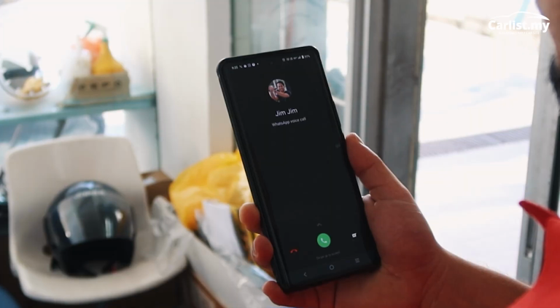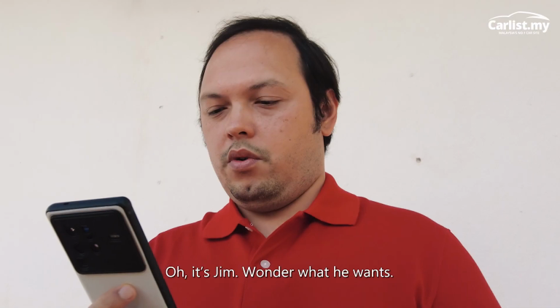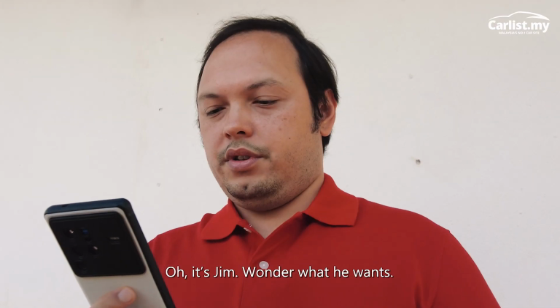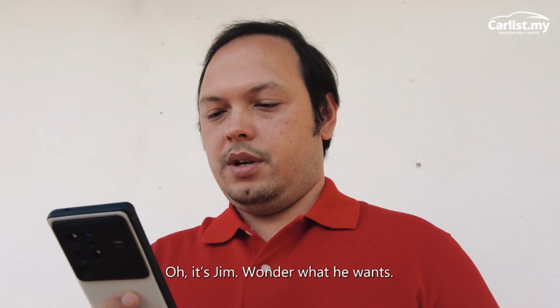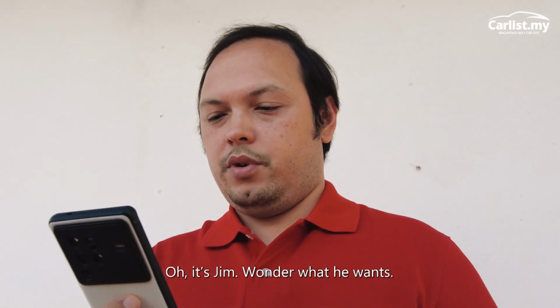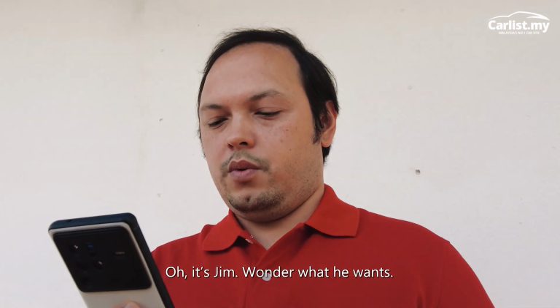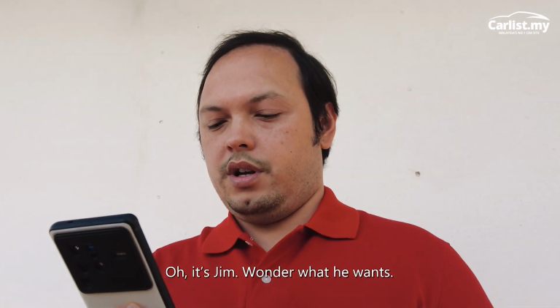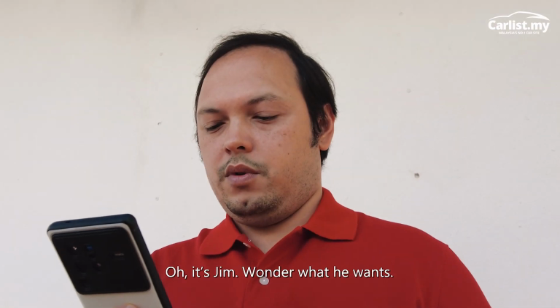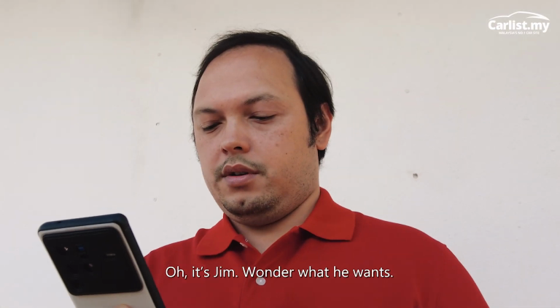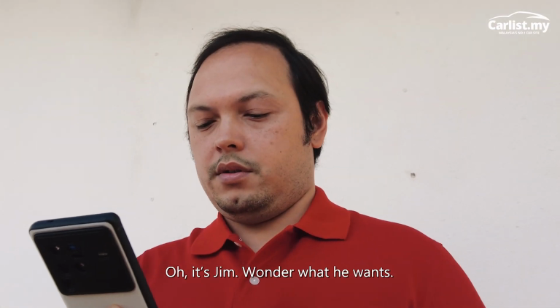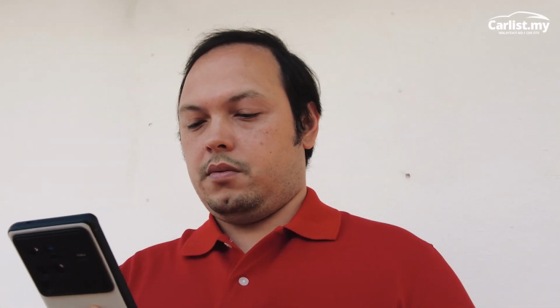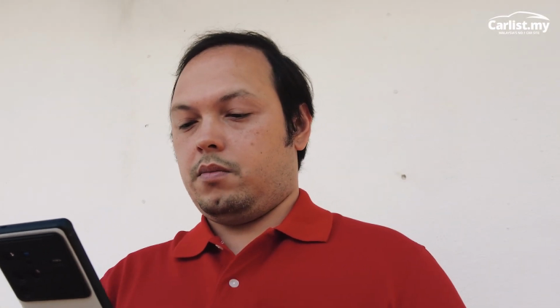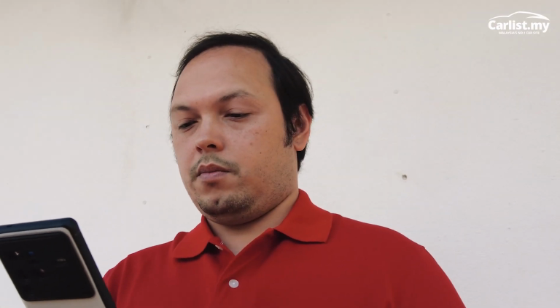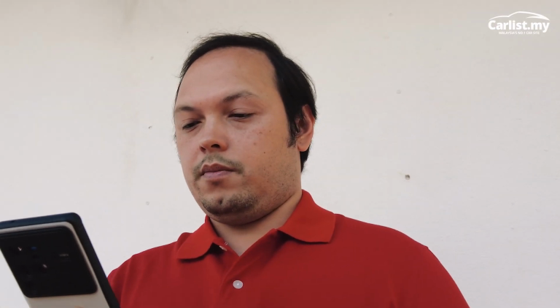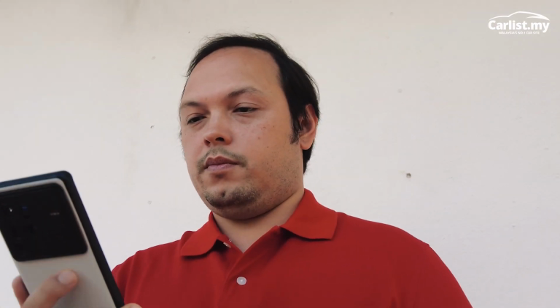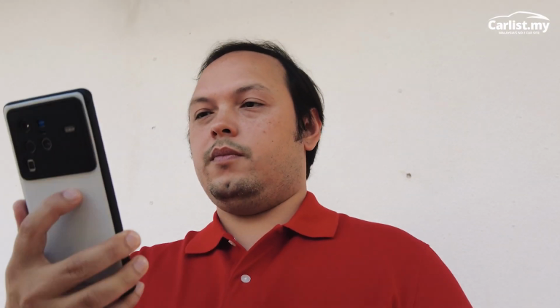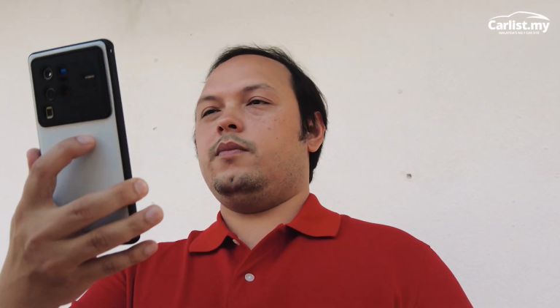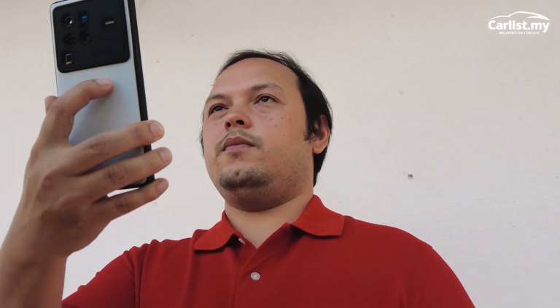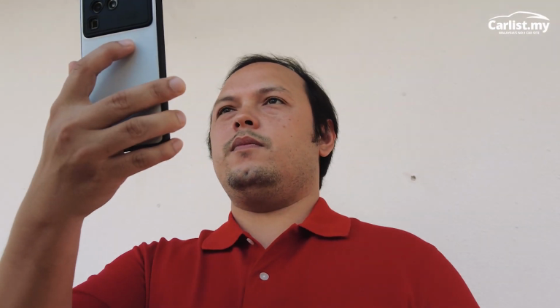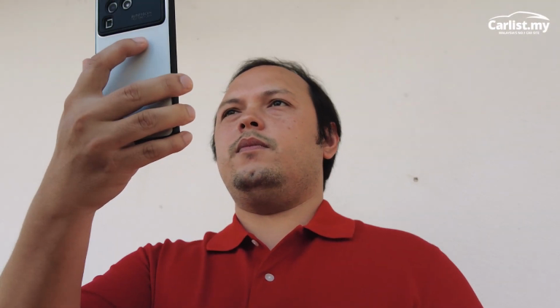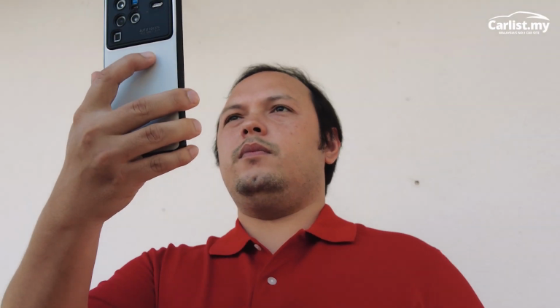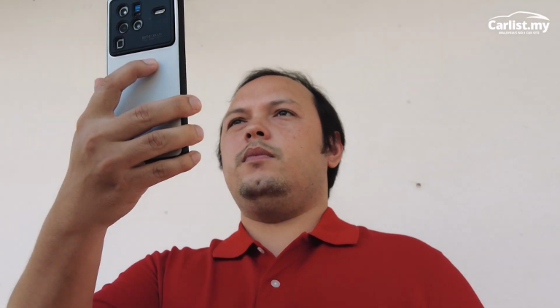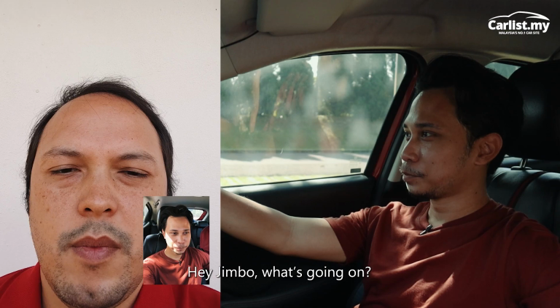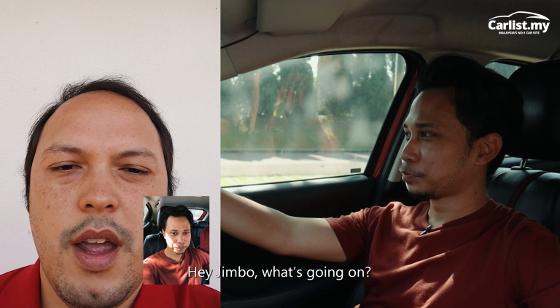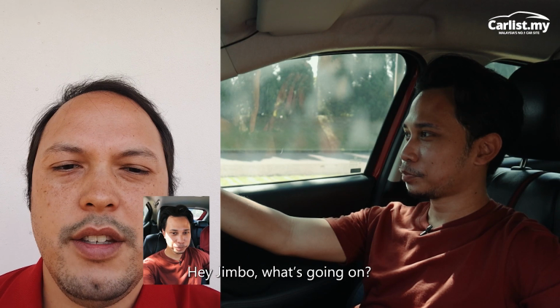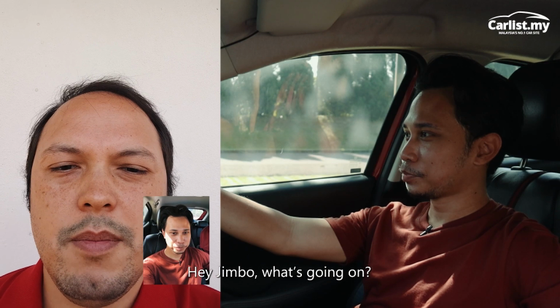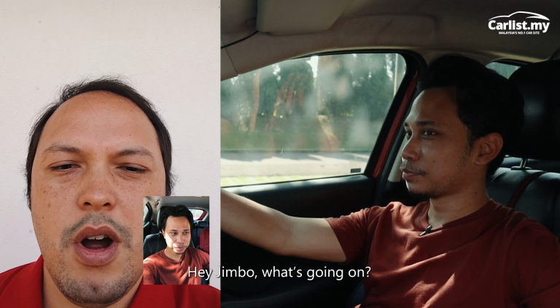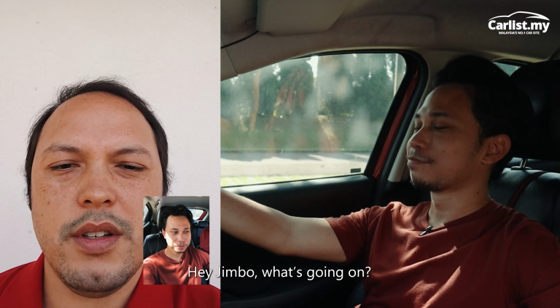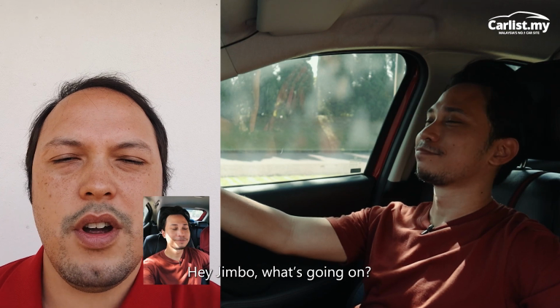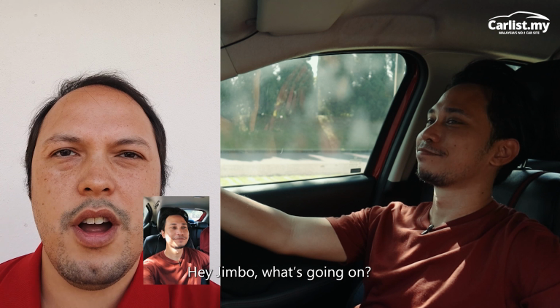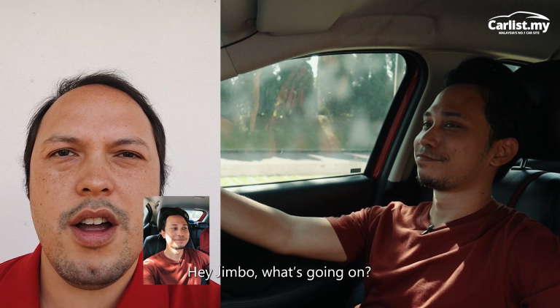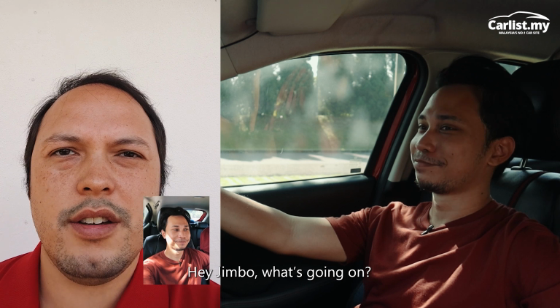Oh, it's Jim — I wonder what he wants. Hey Jimbo, what's going on?